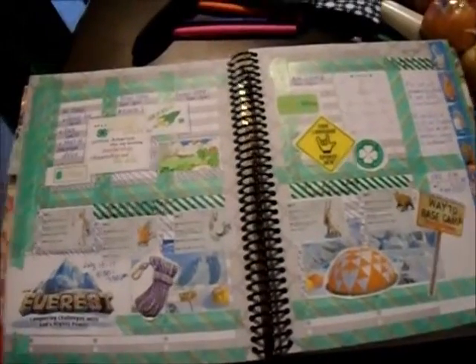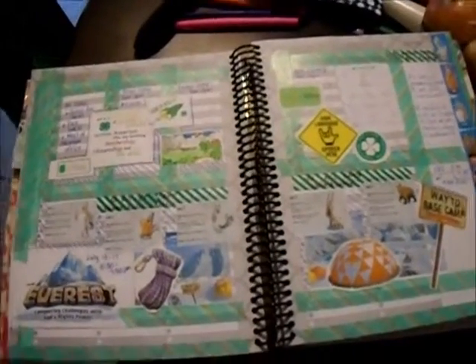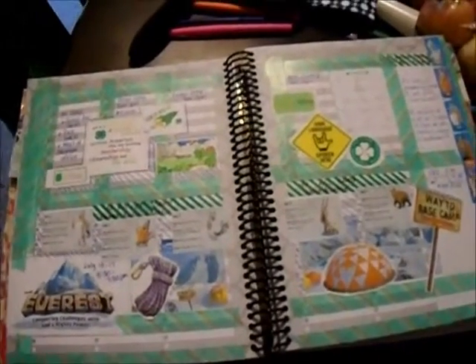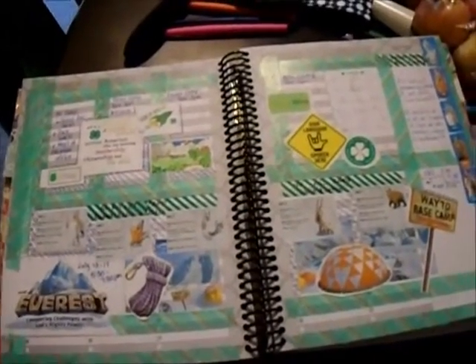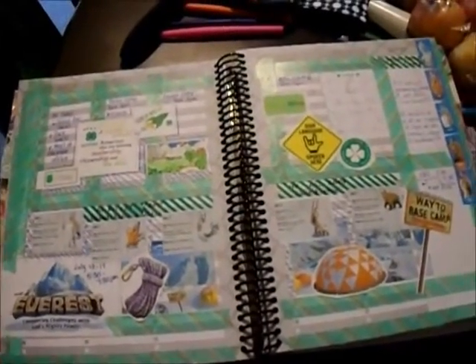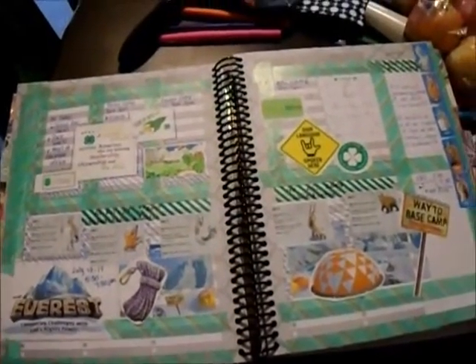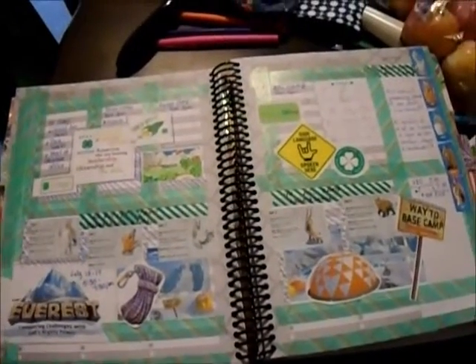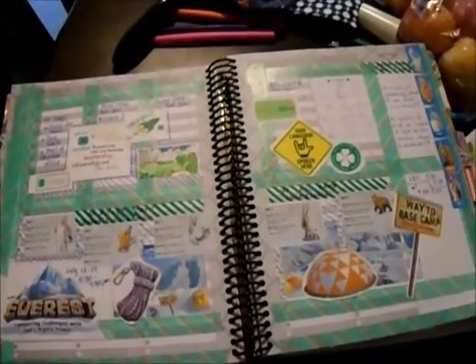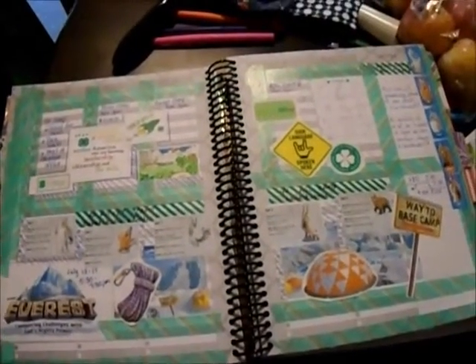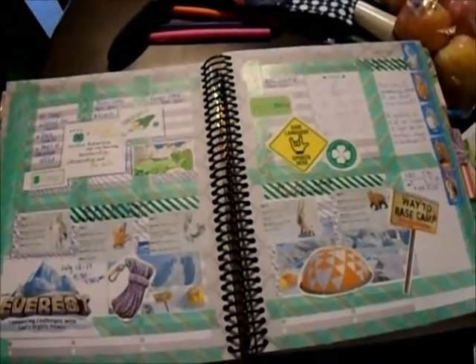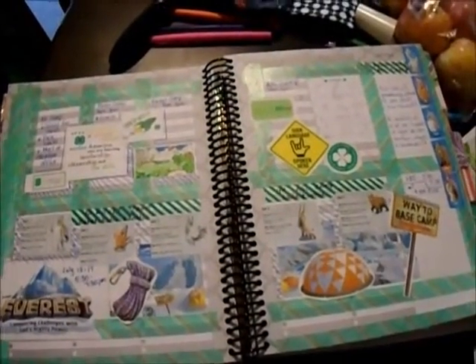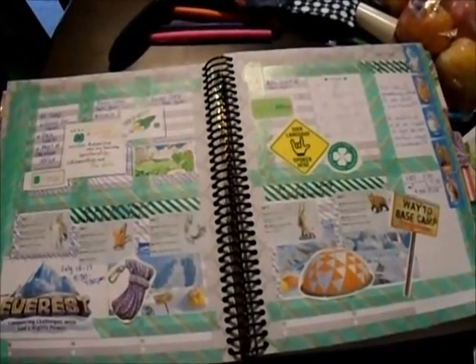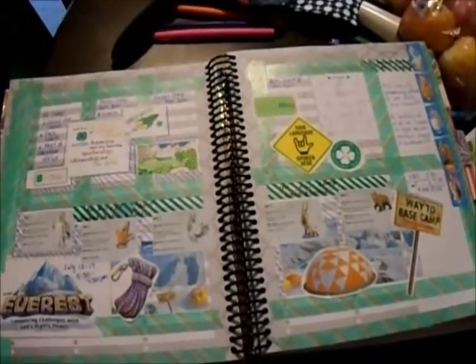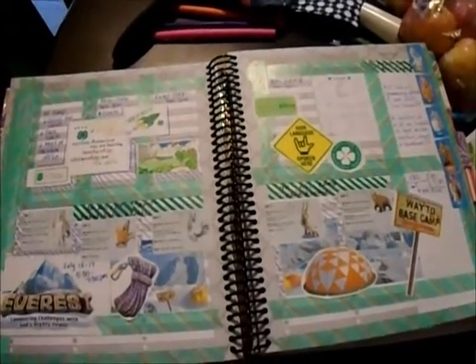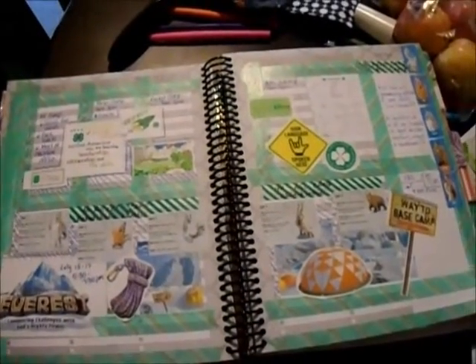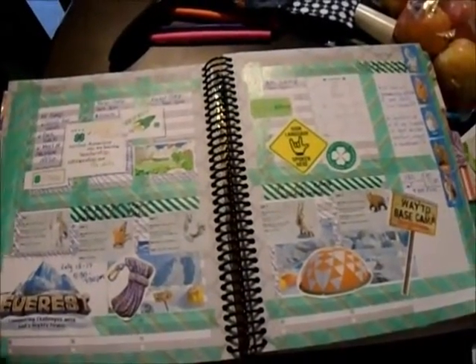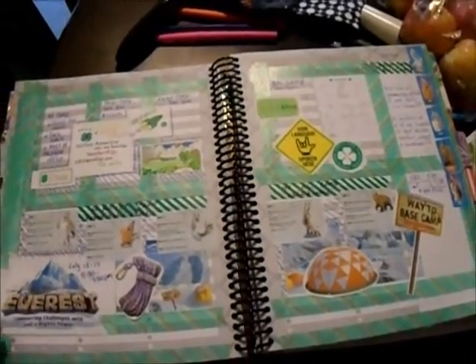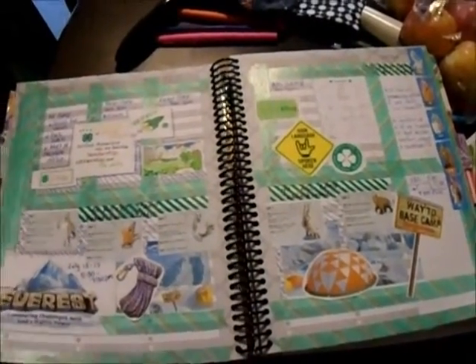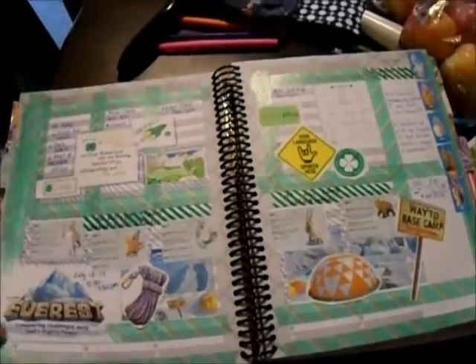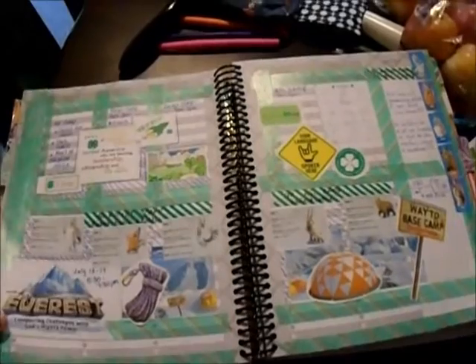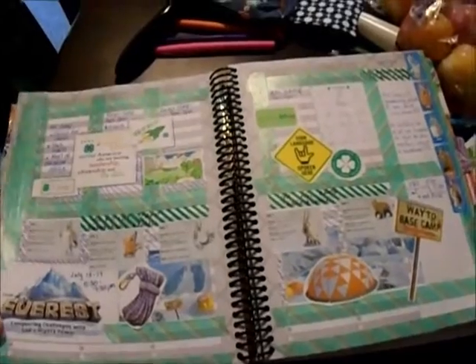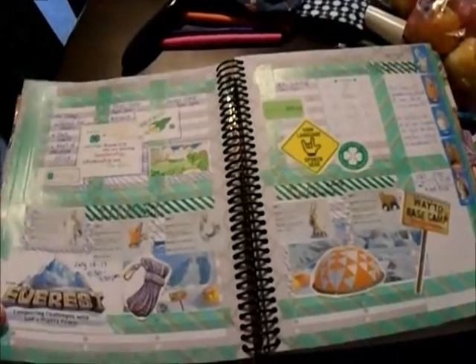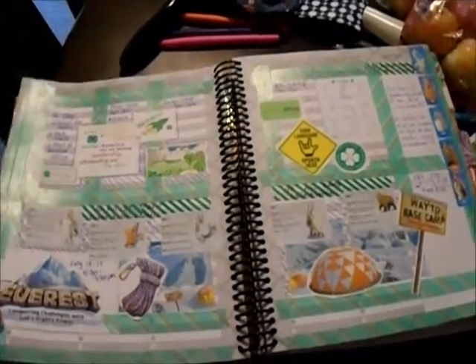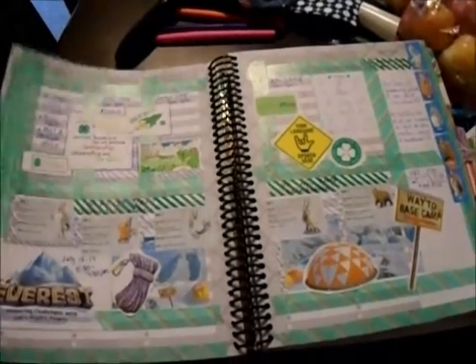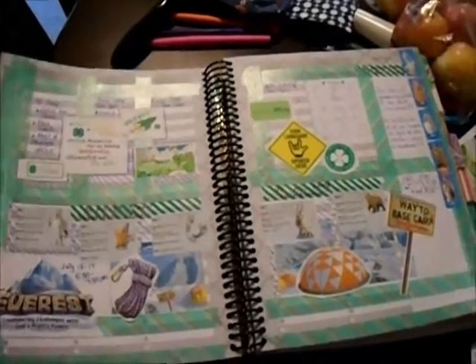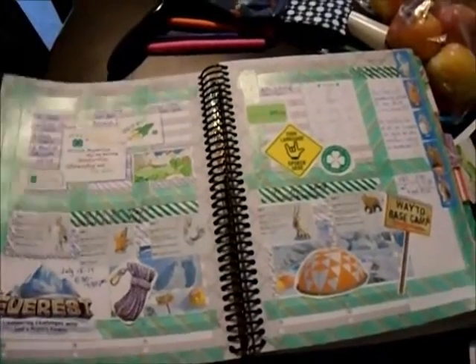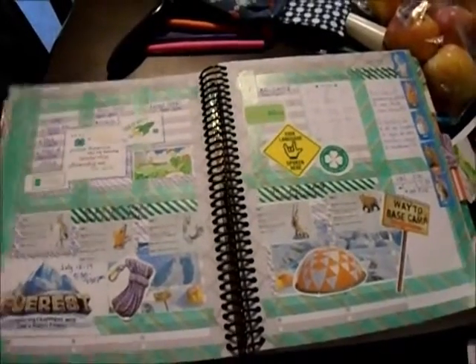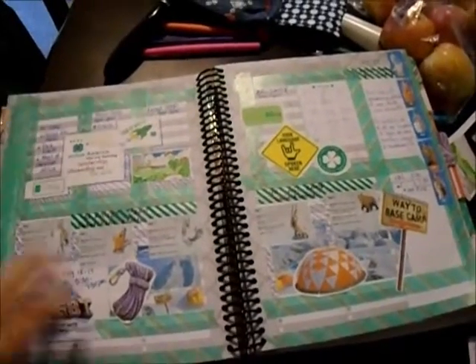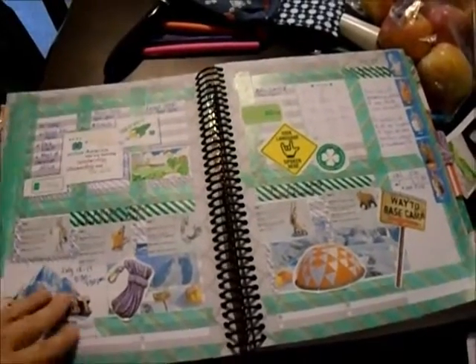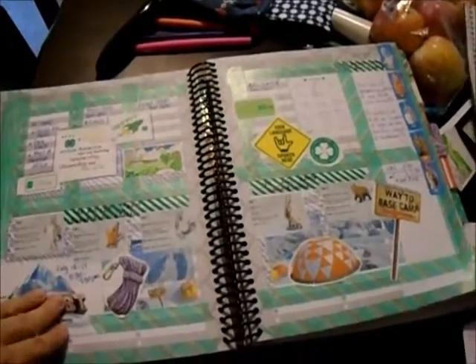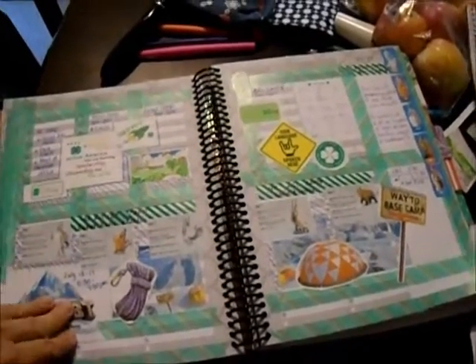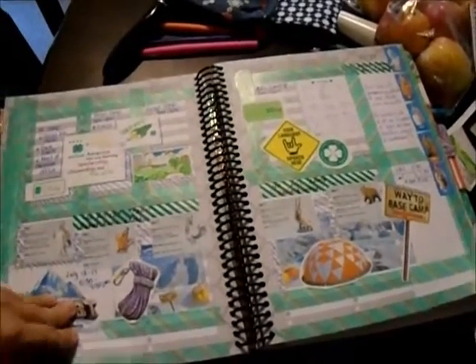Hey y'all, it's Just So Trish and it's another plan with me for July 13th, 2015.